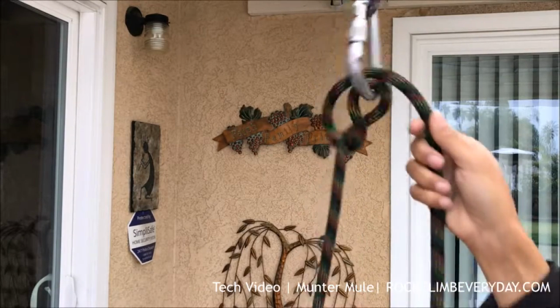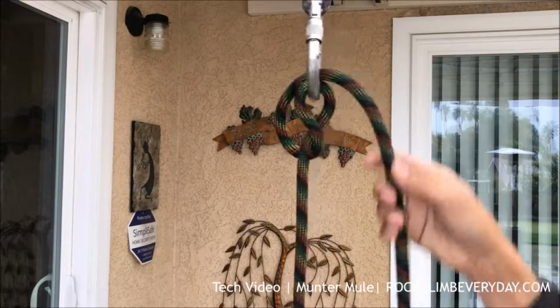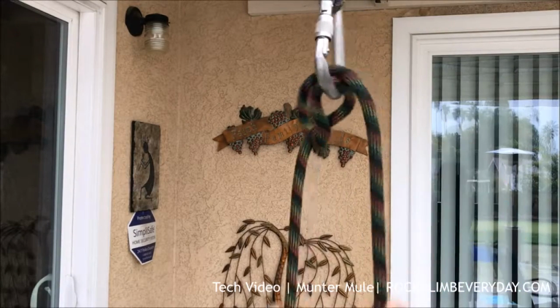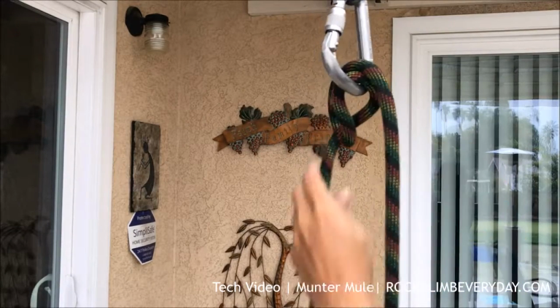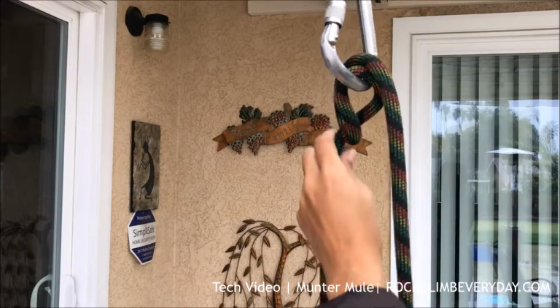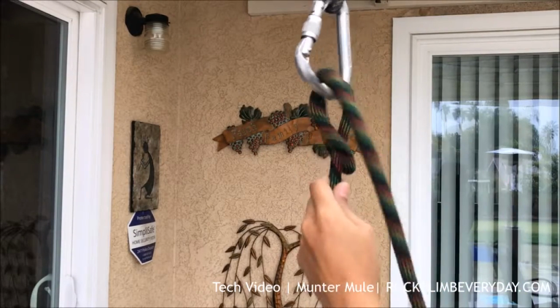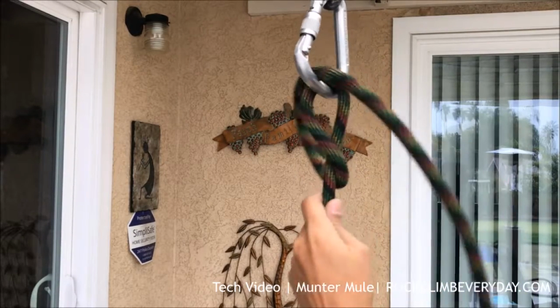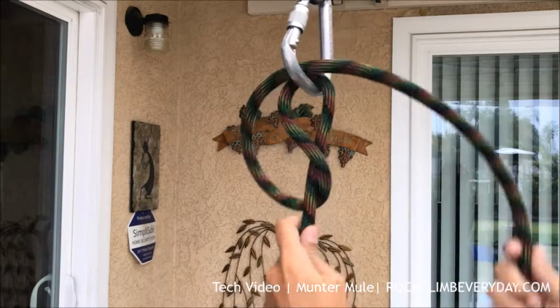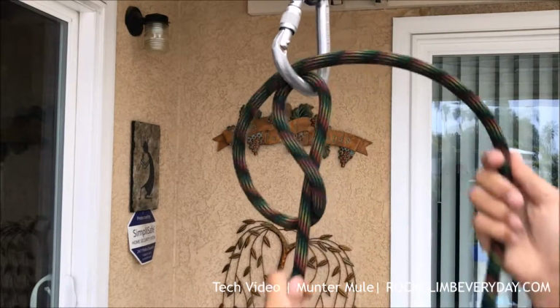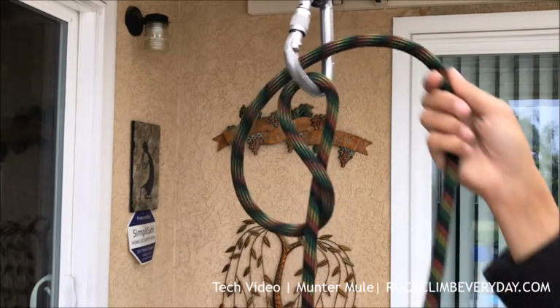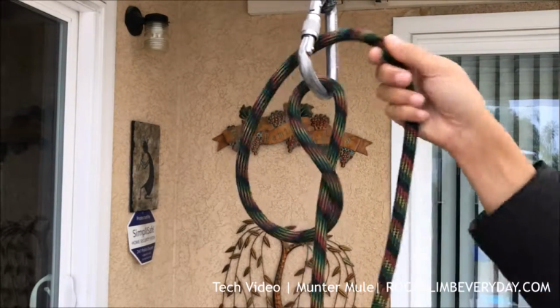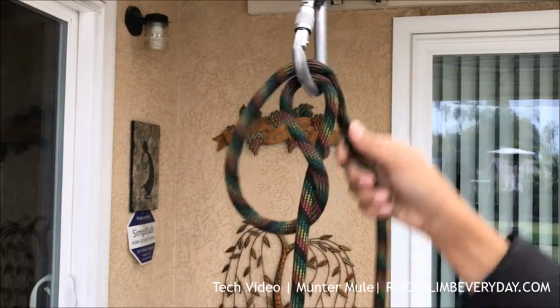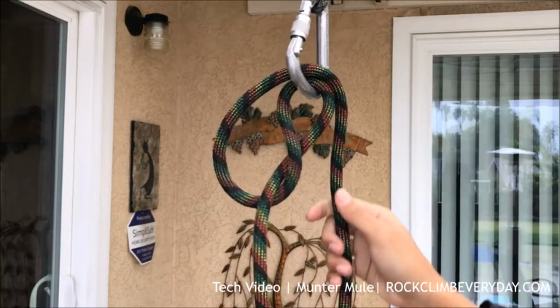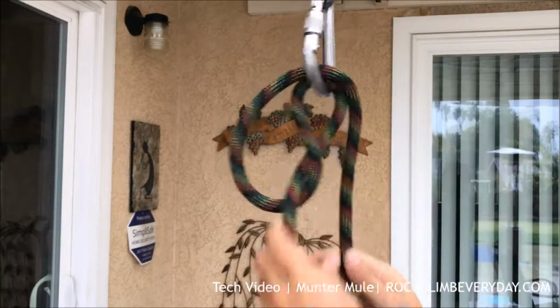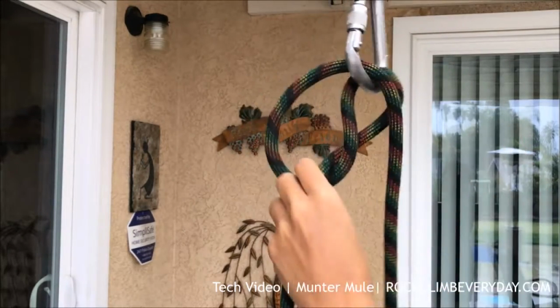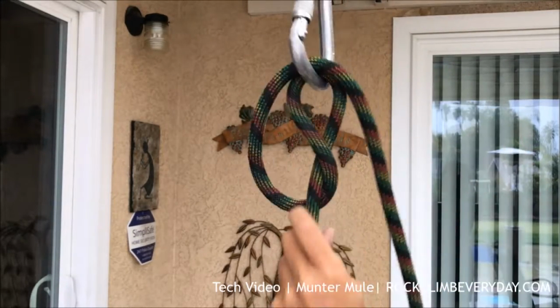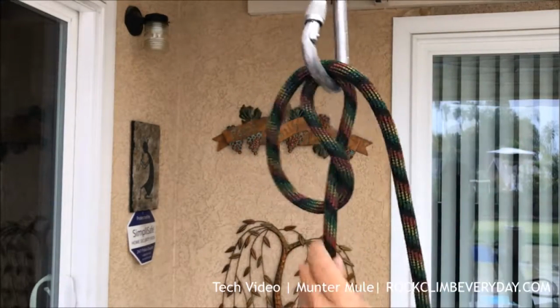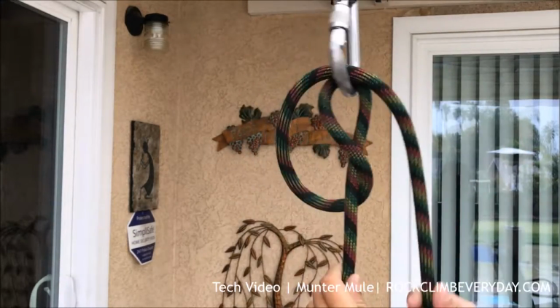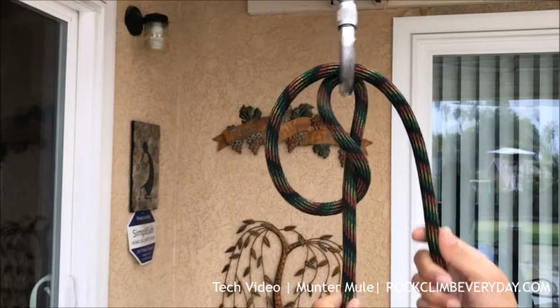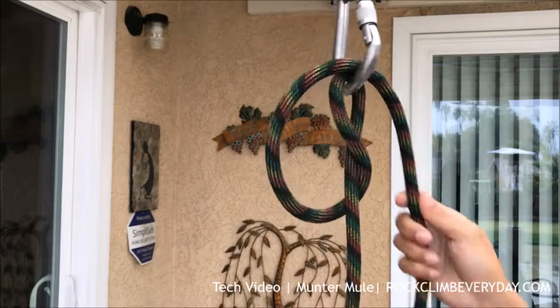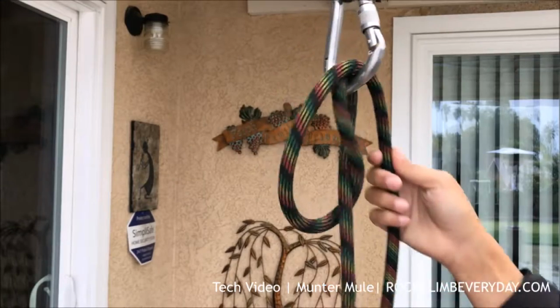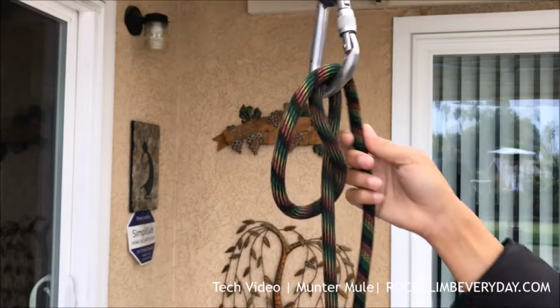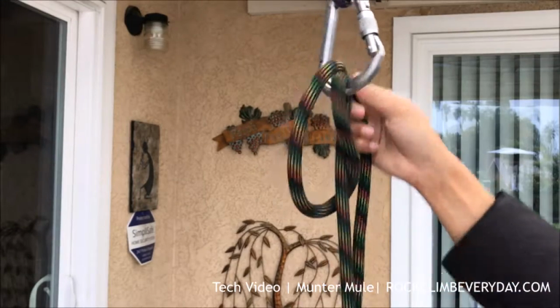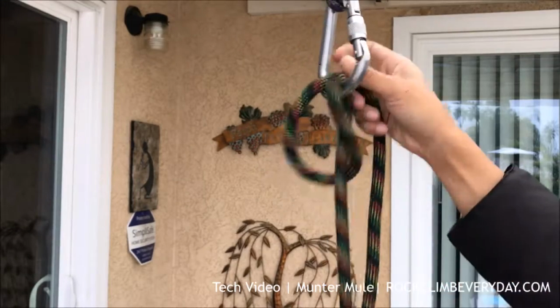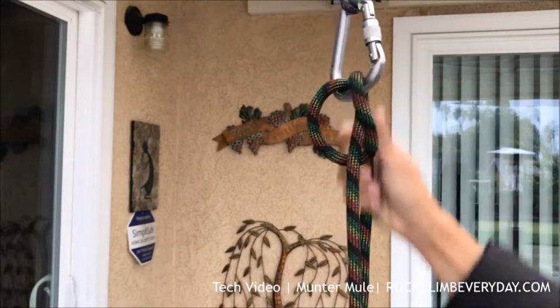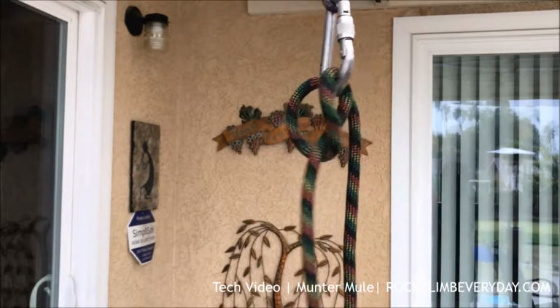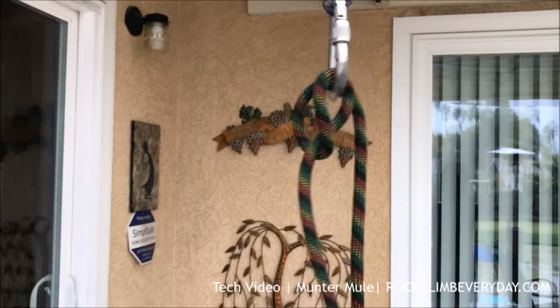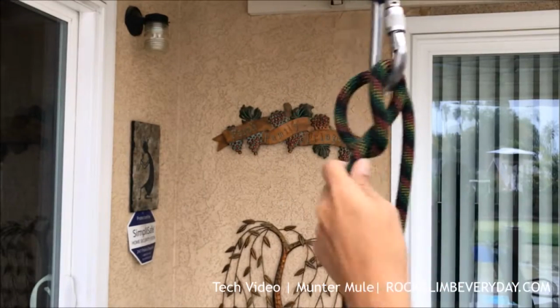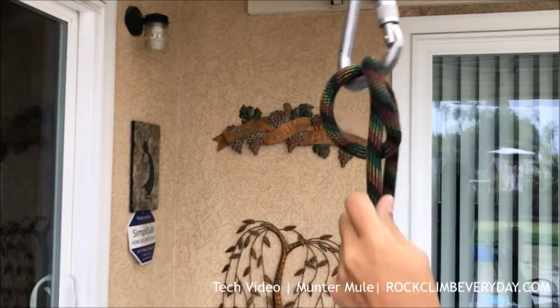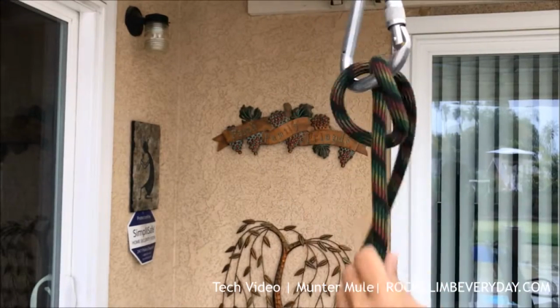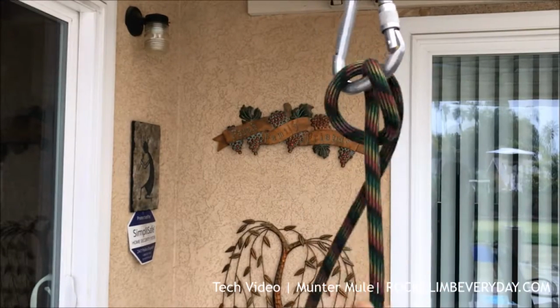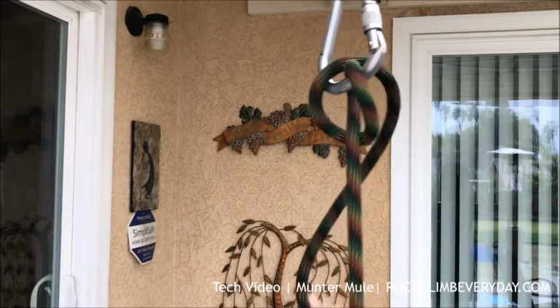The thing about this is that you can only take it off and continue belaying or lowering.